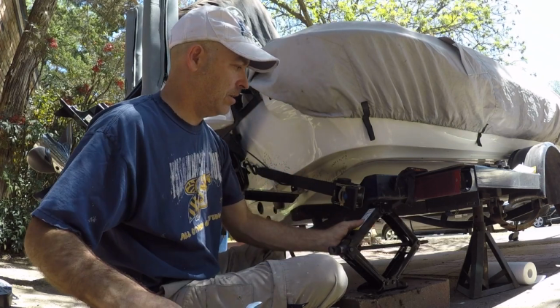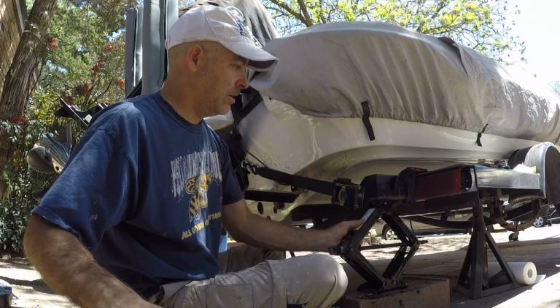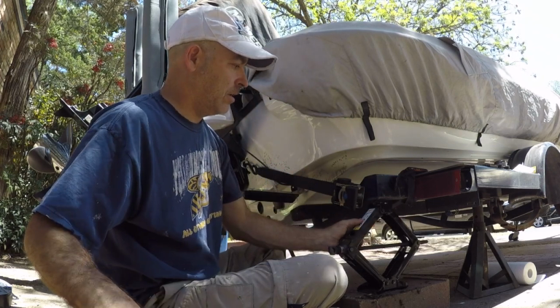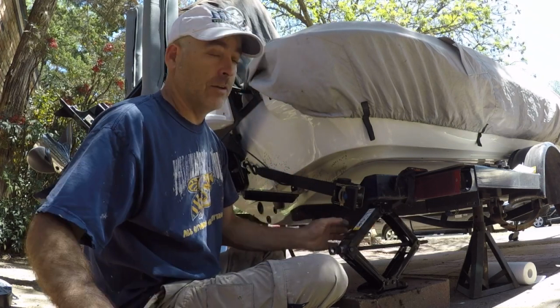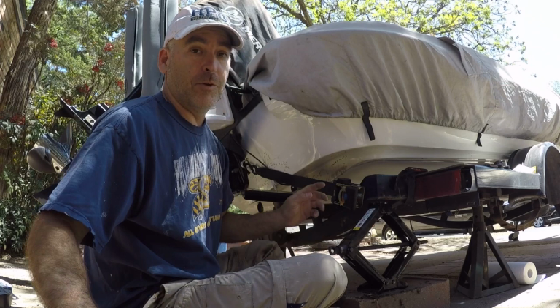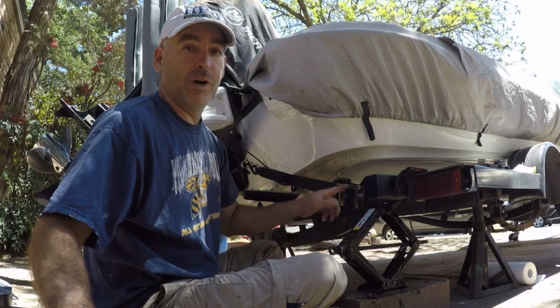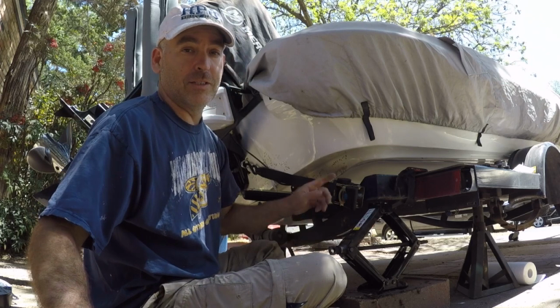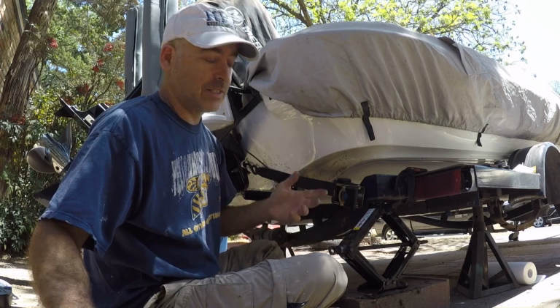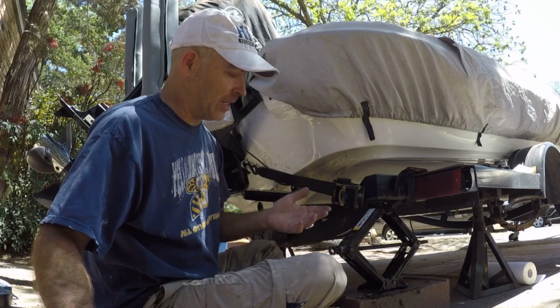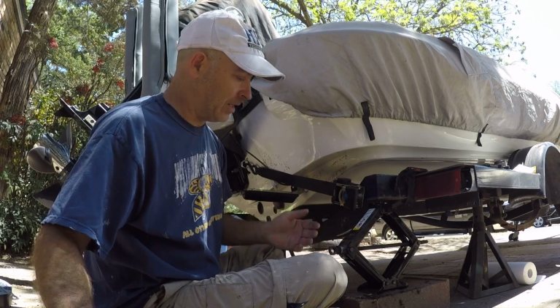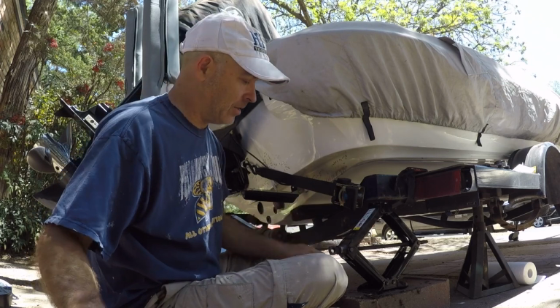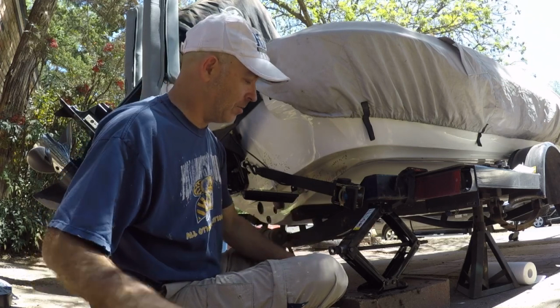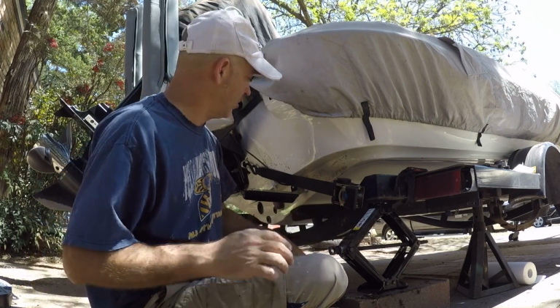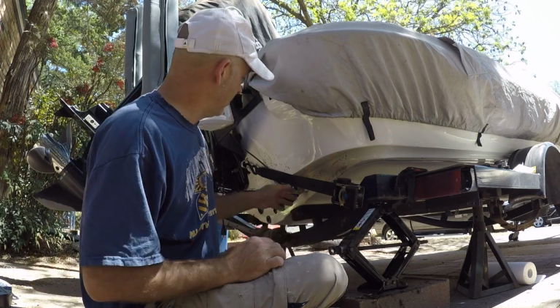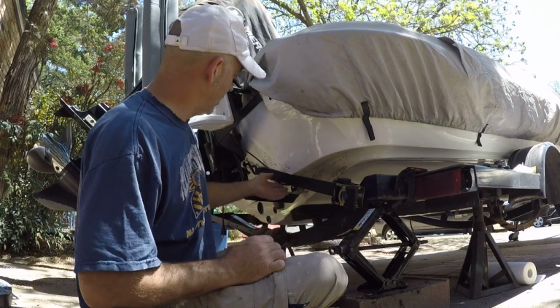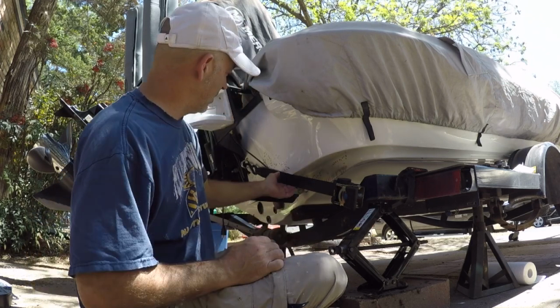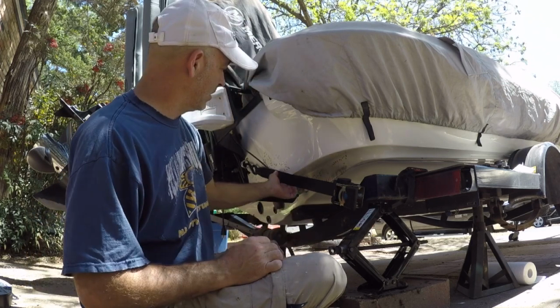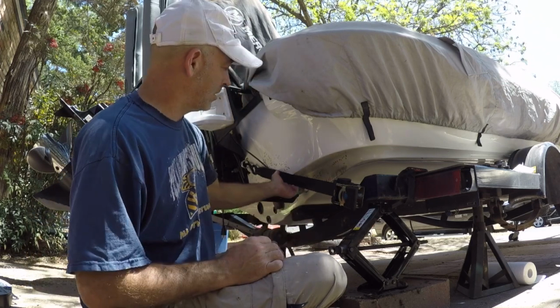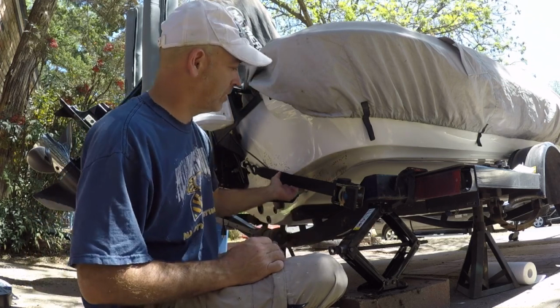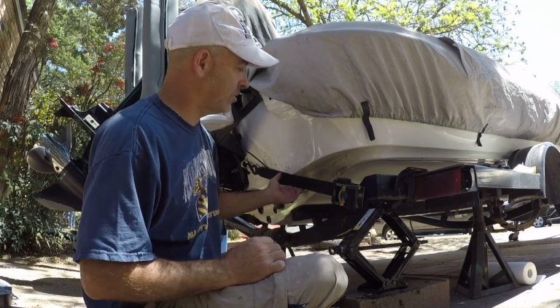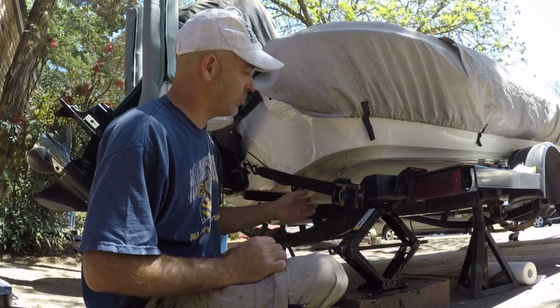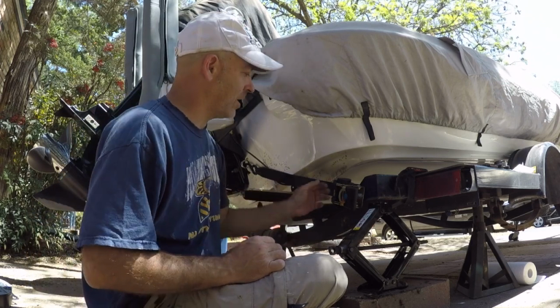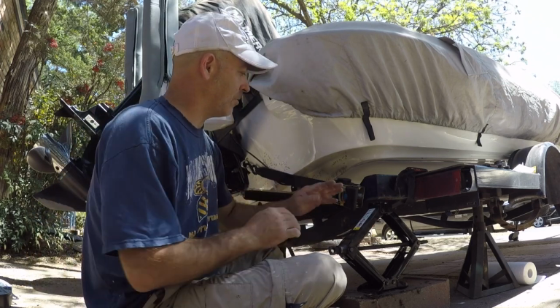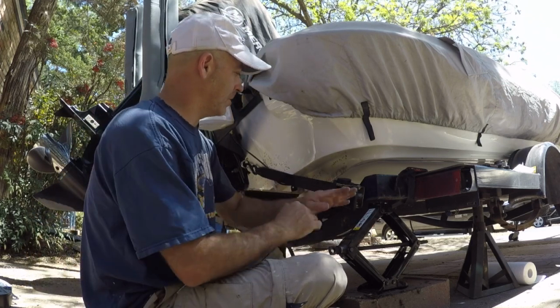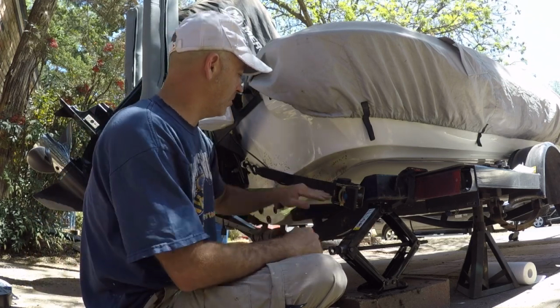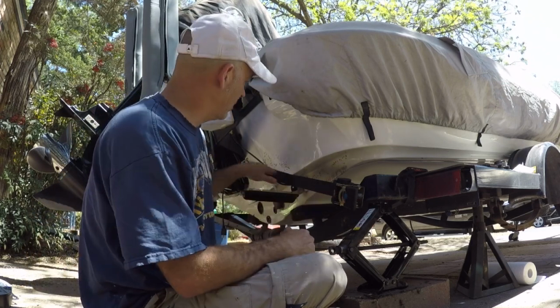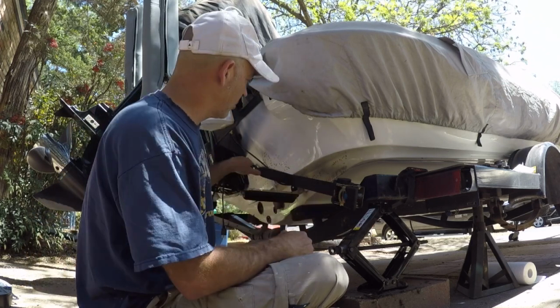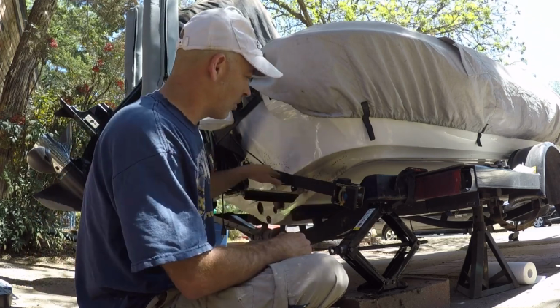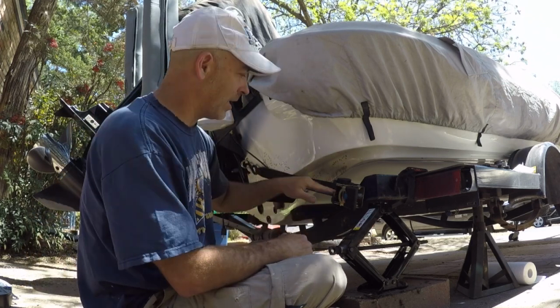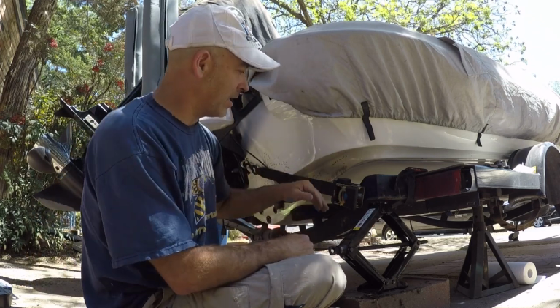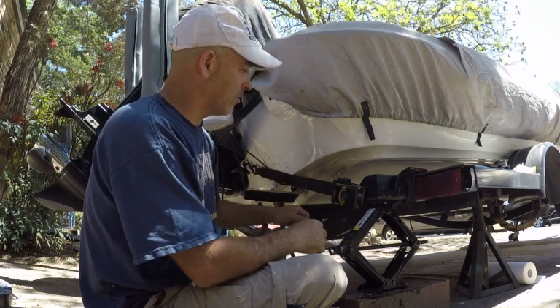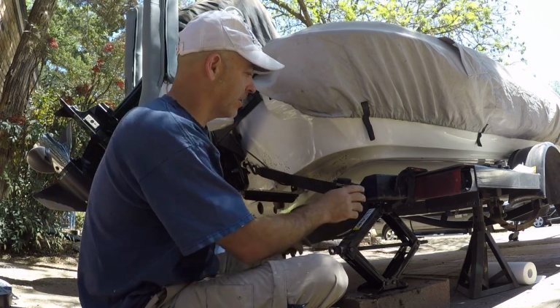If you wait to tighten that up until you've got the strap in, then you get the right angle there.